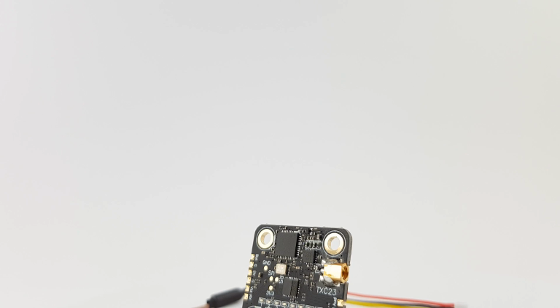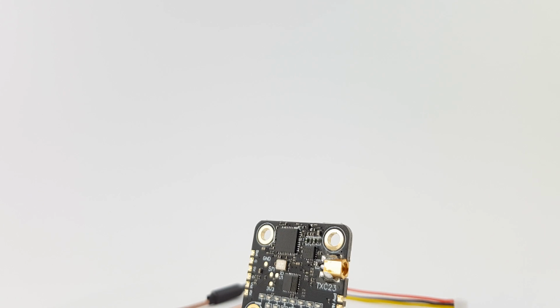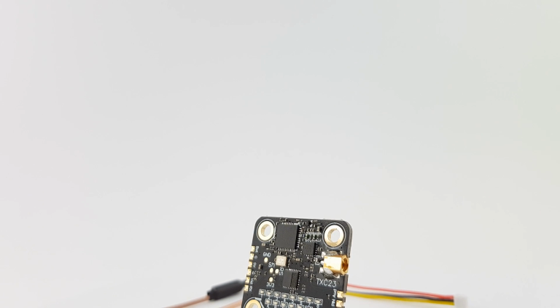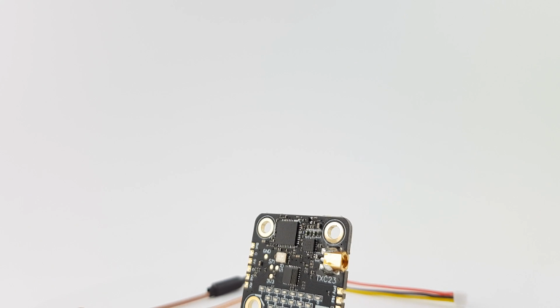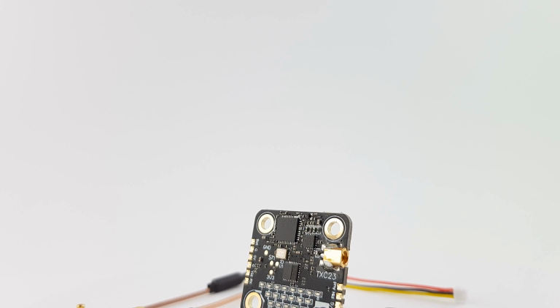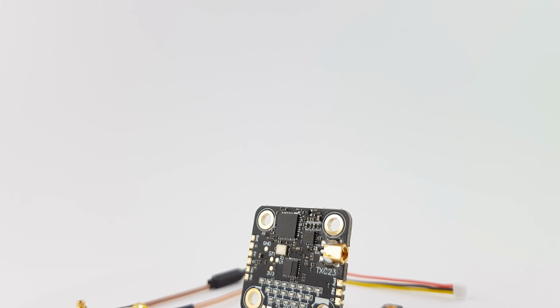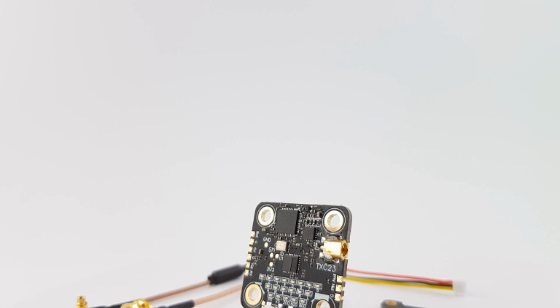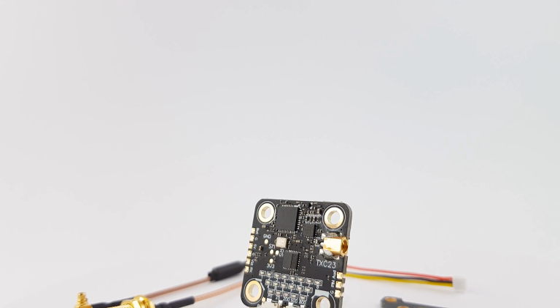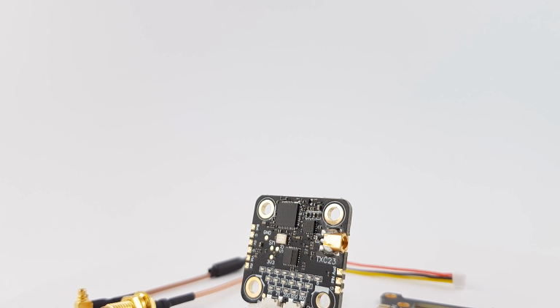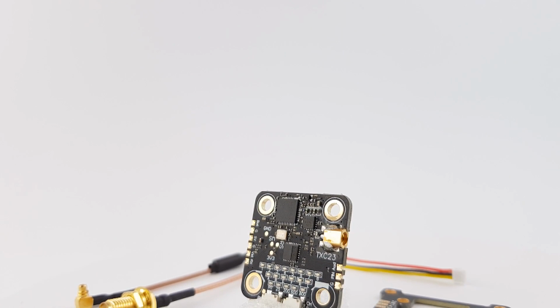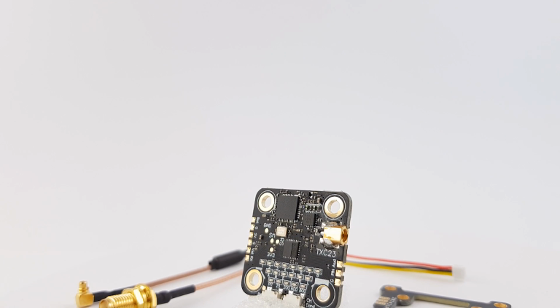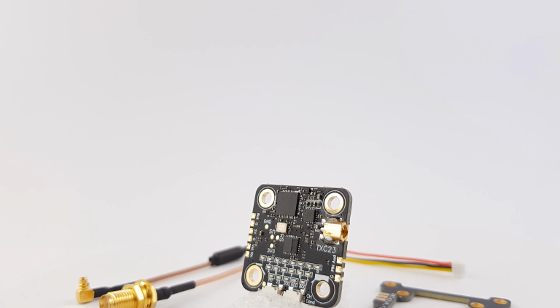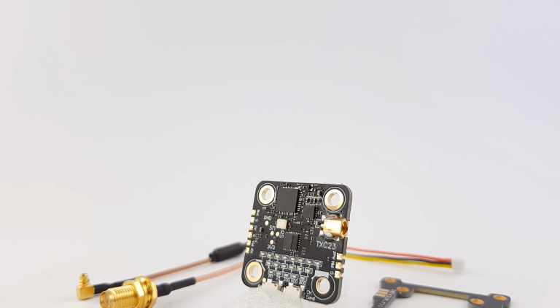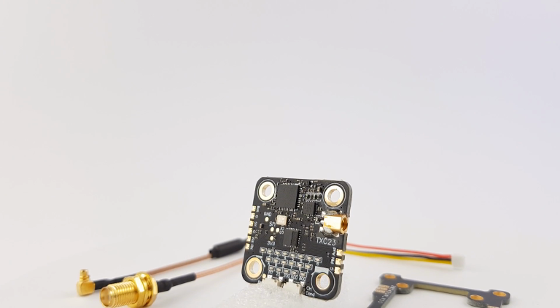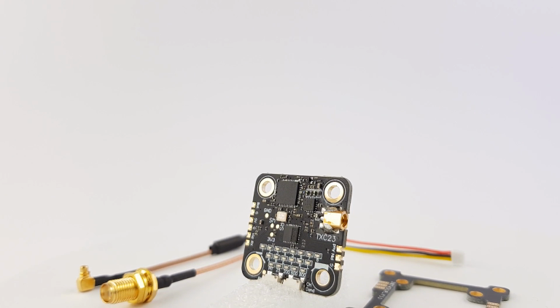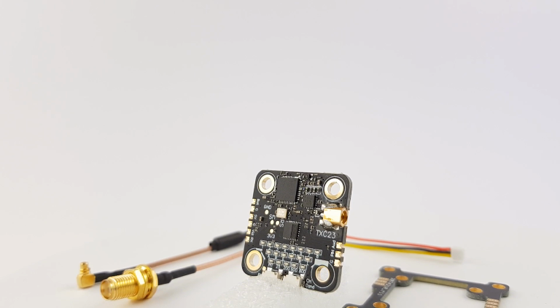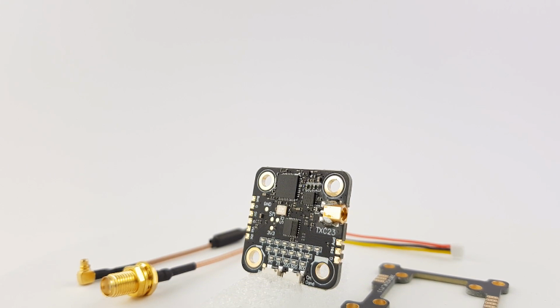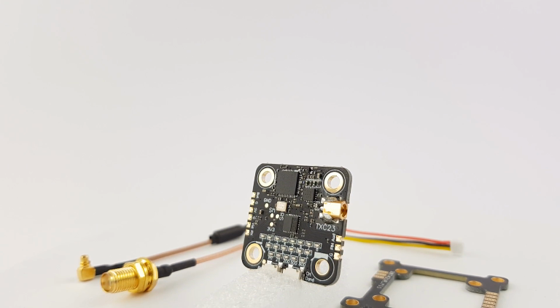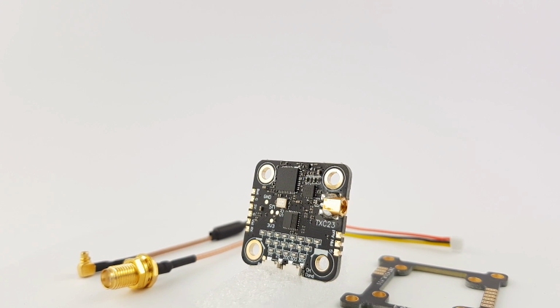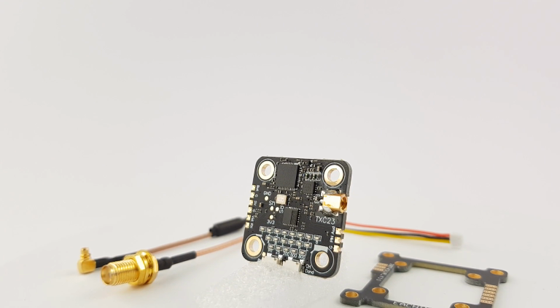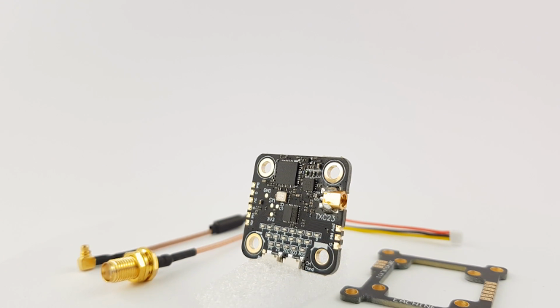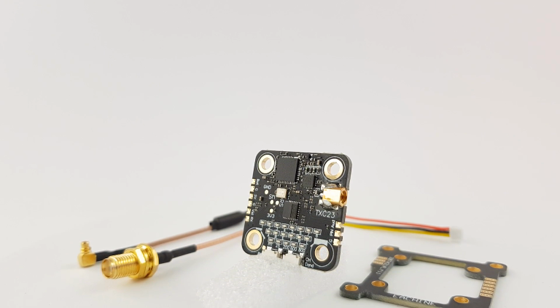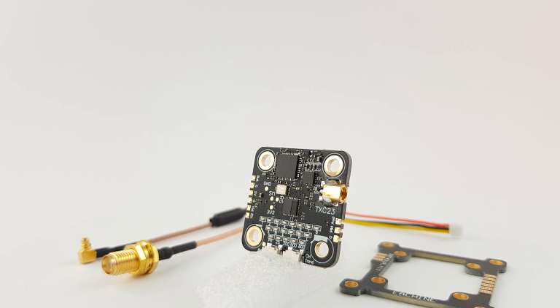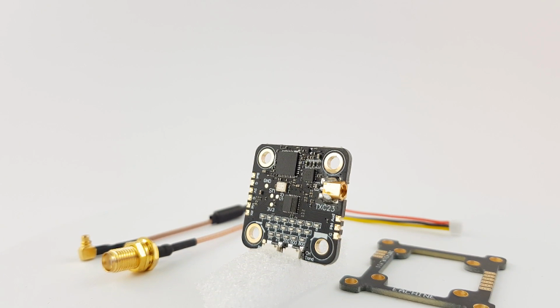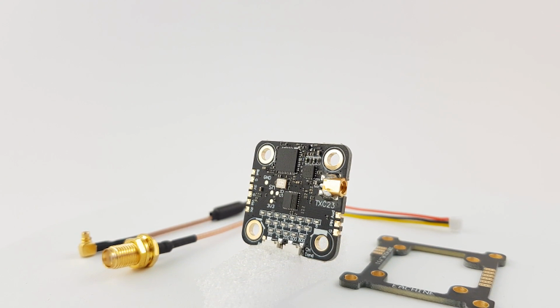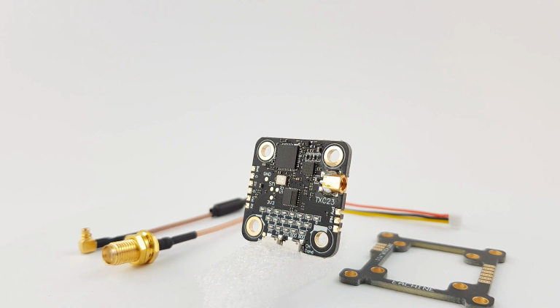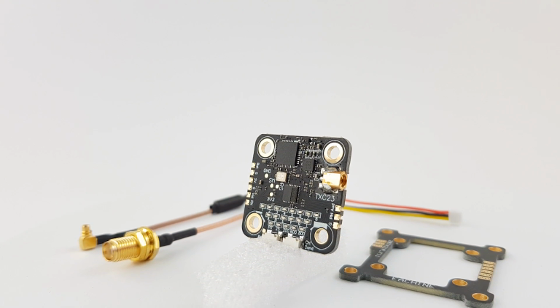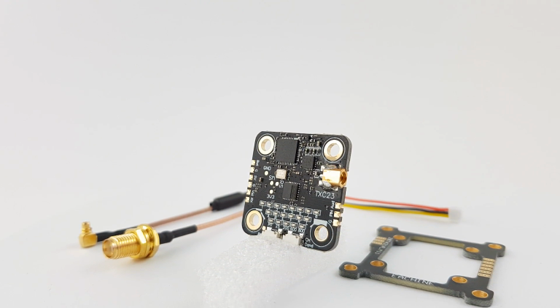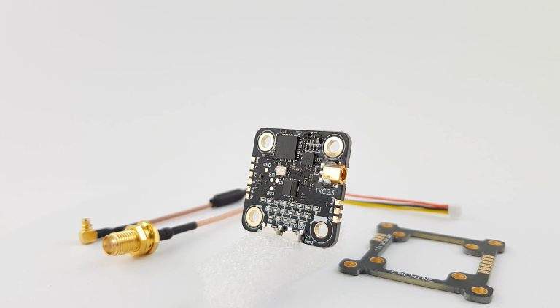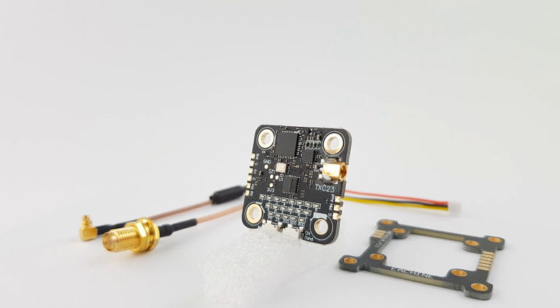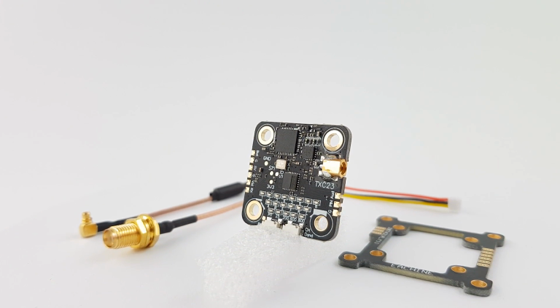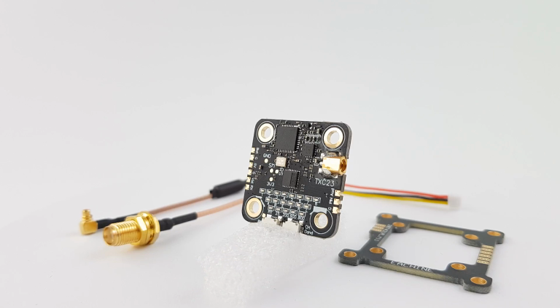In today's video, we're taking a look at an all-new video transmitter from Eosheen. This is called the Eosheen TXC23.